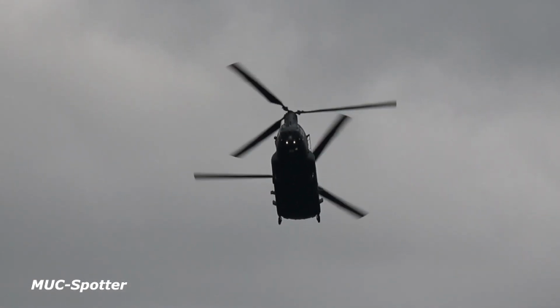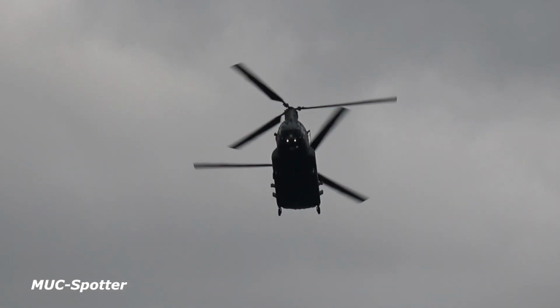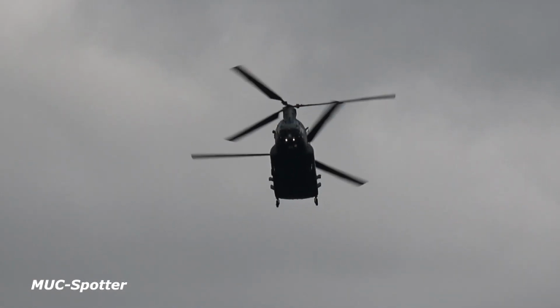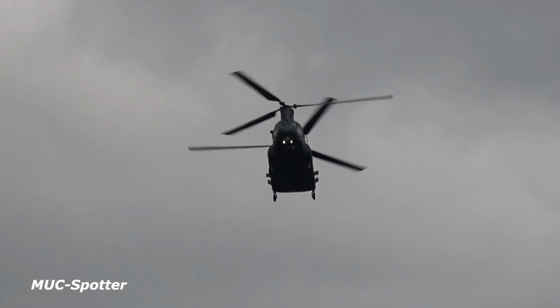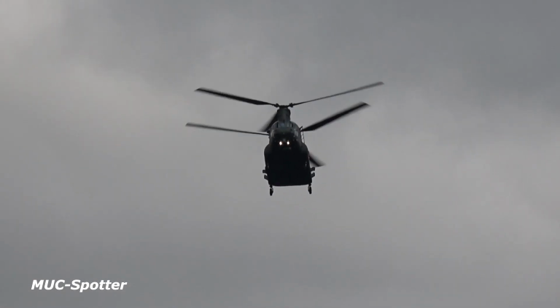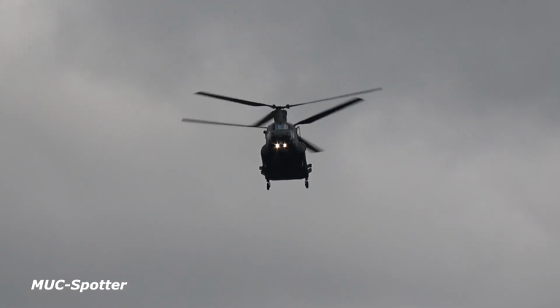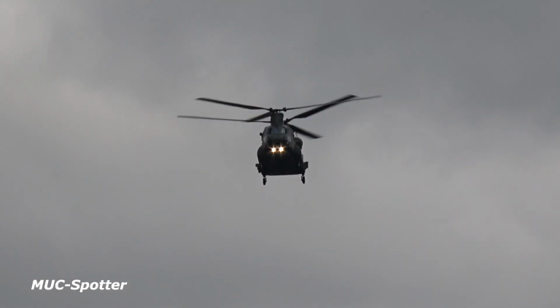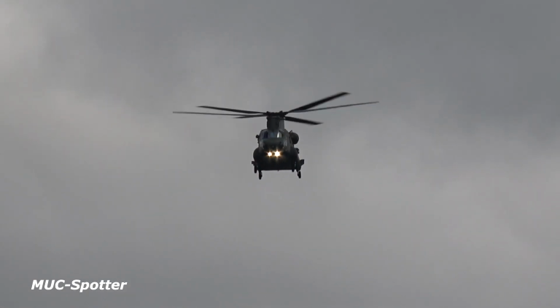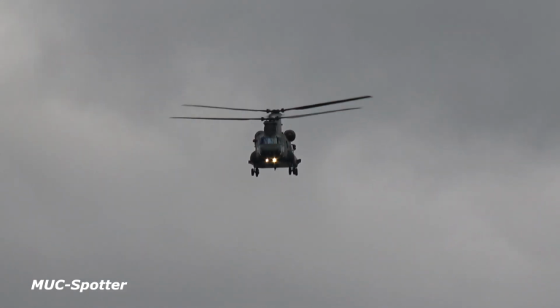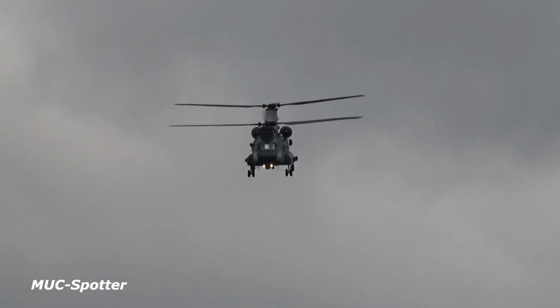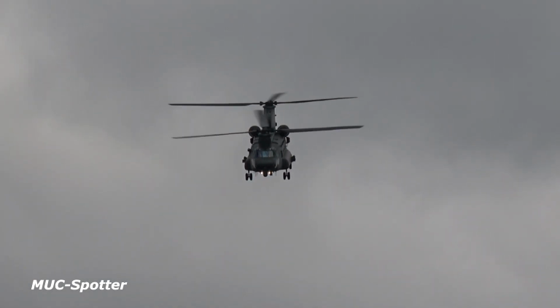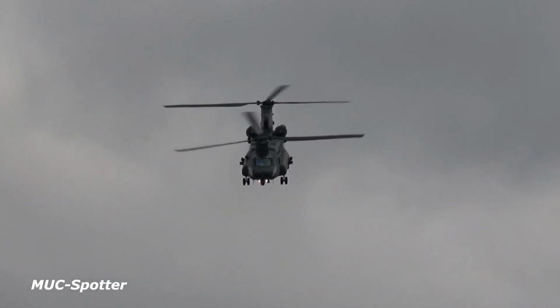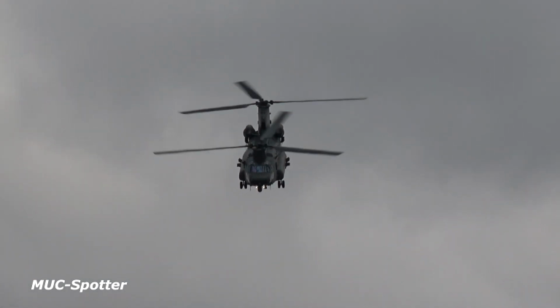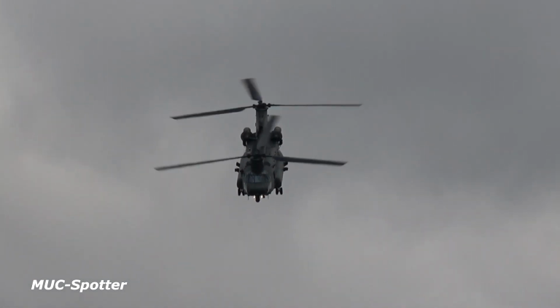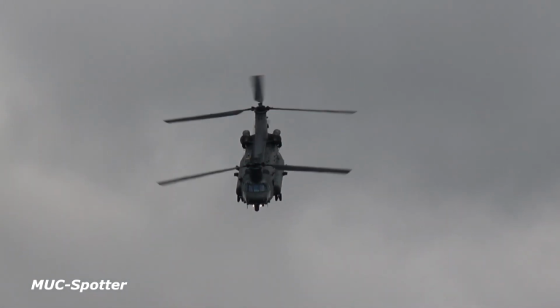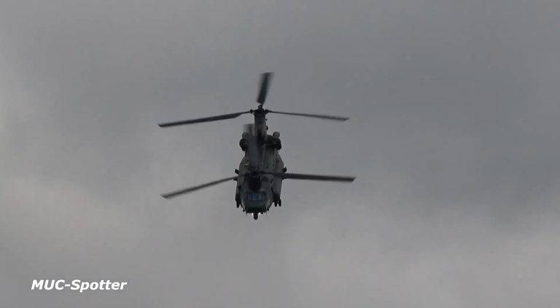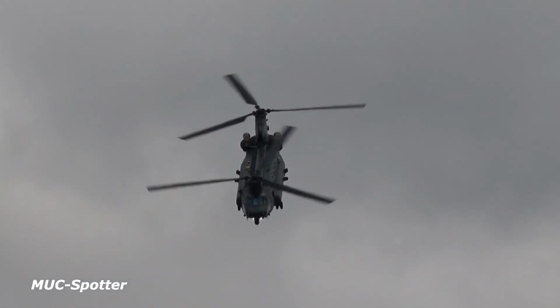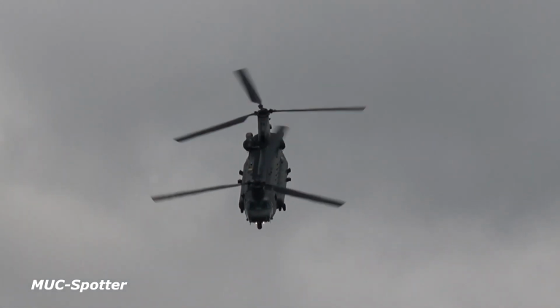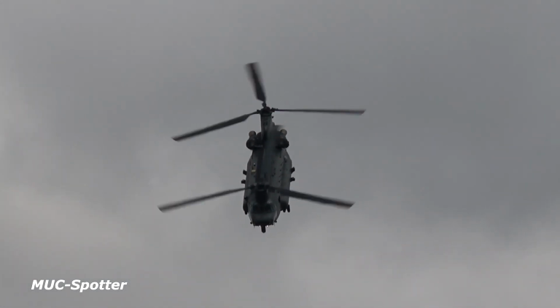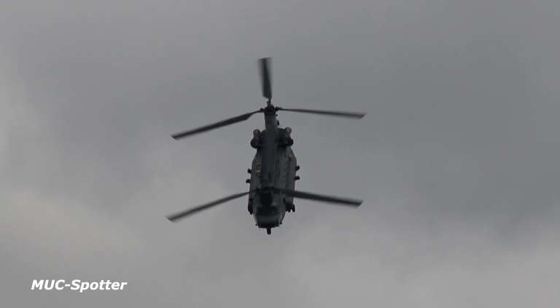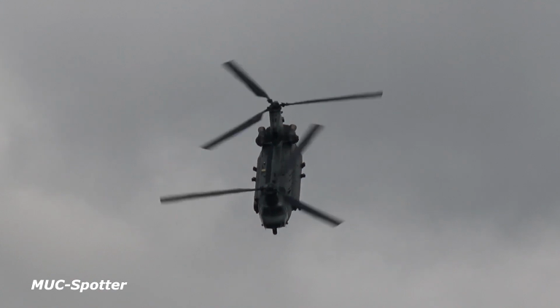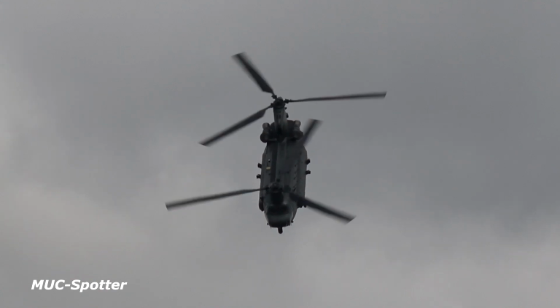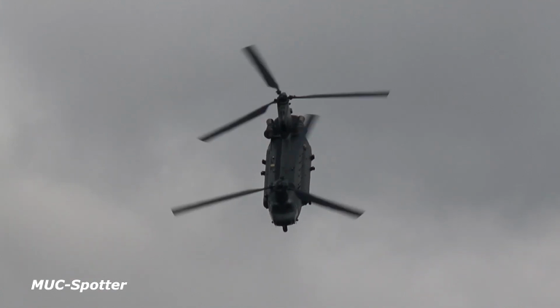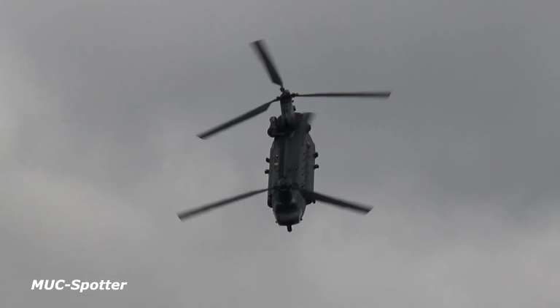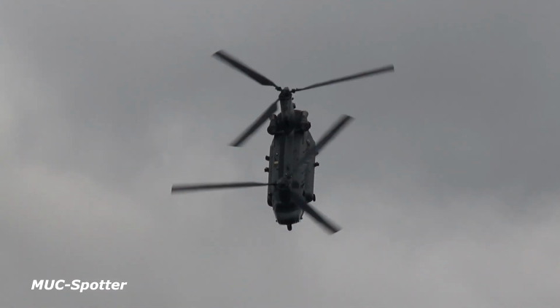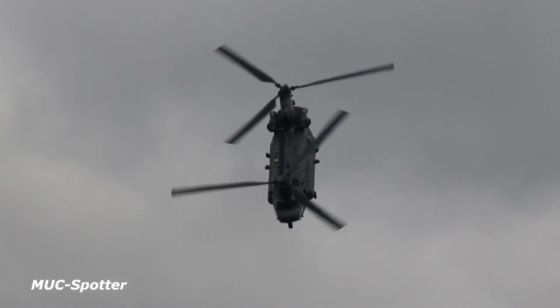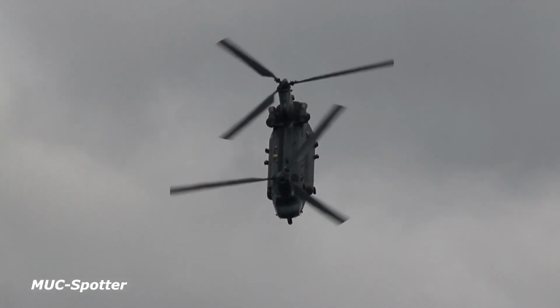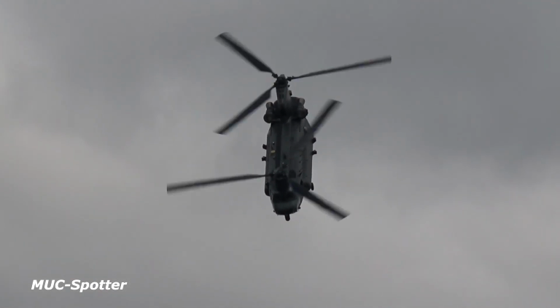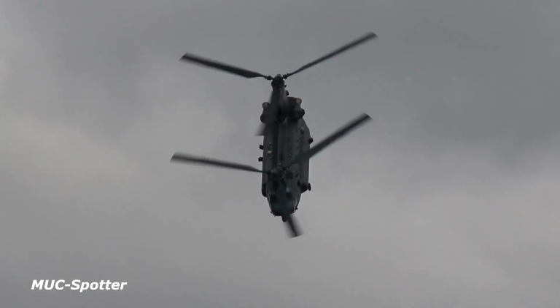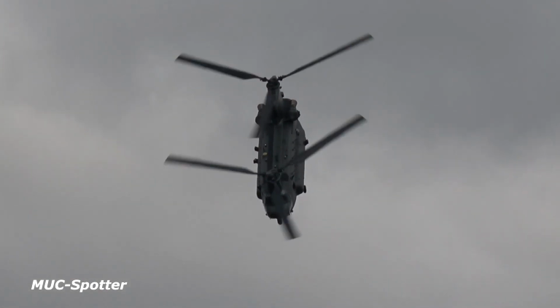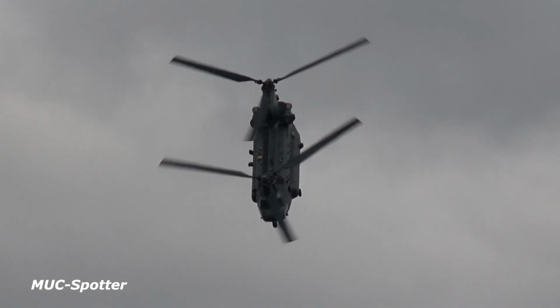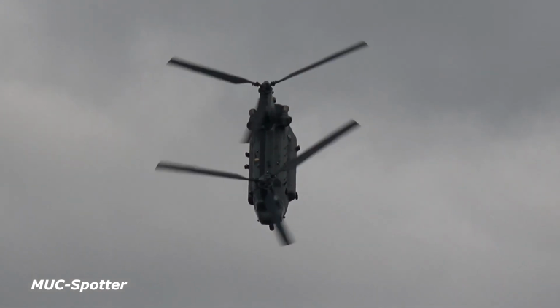Agile and capable, the speed and maneuverability of this machine makes this an excellent battlefield helicopter.